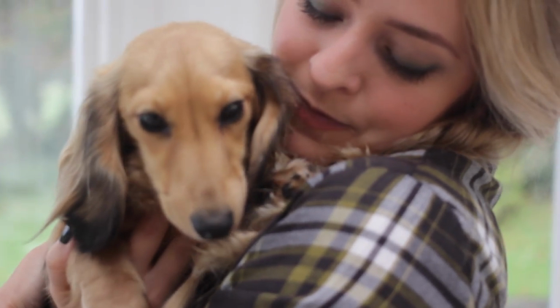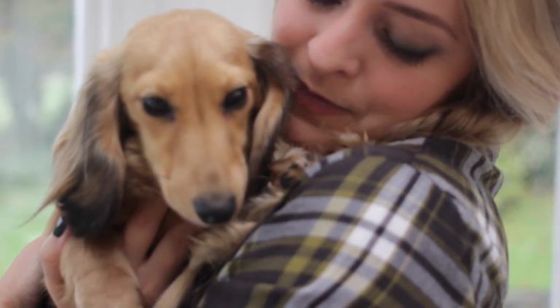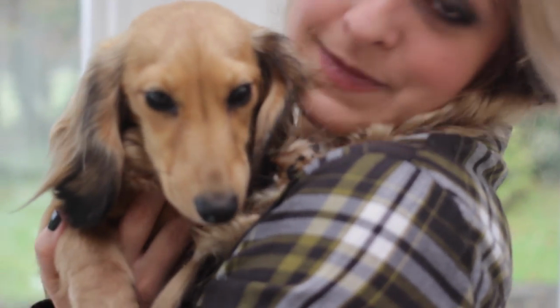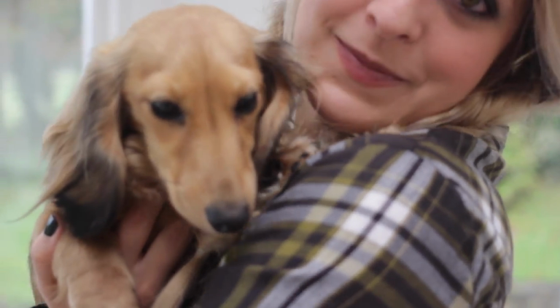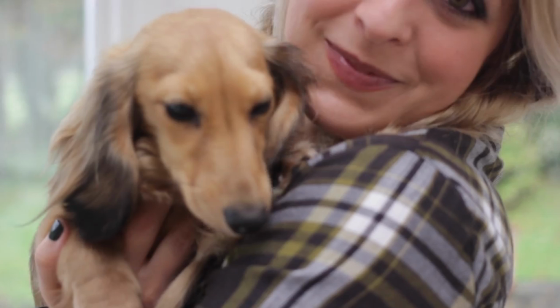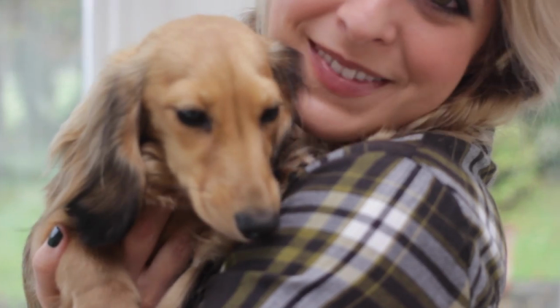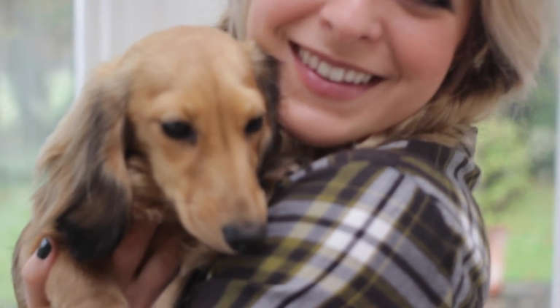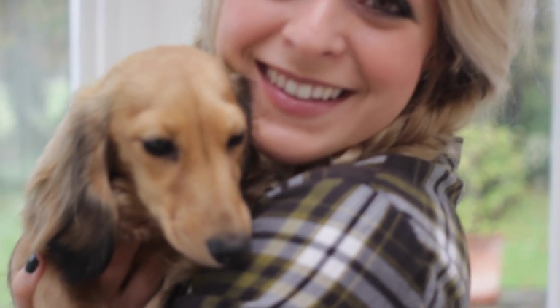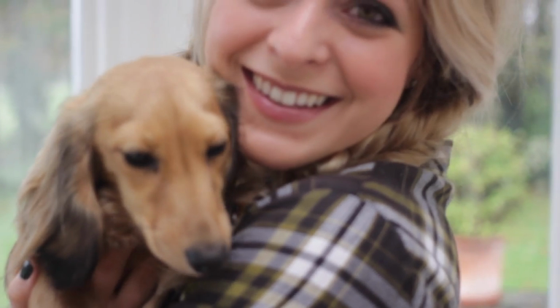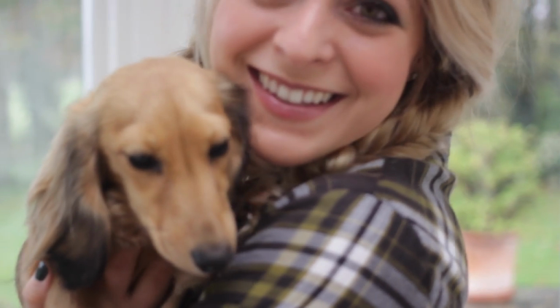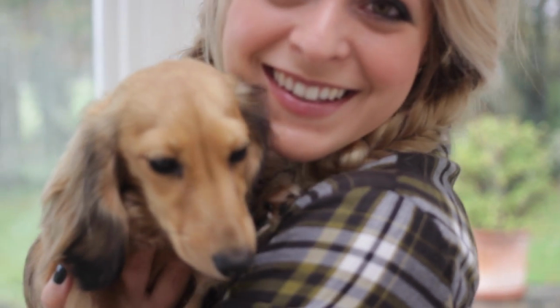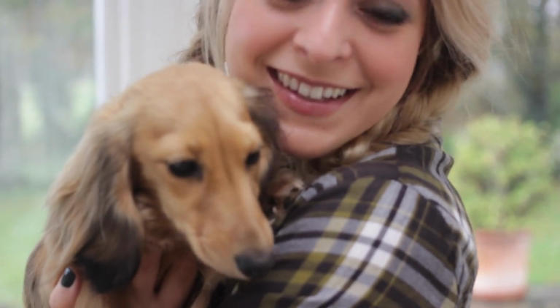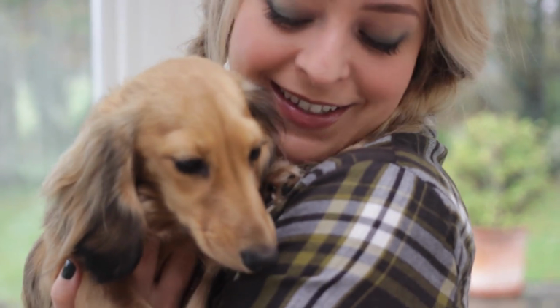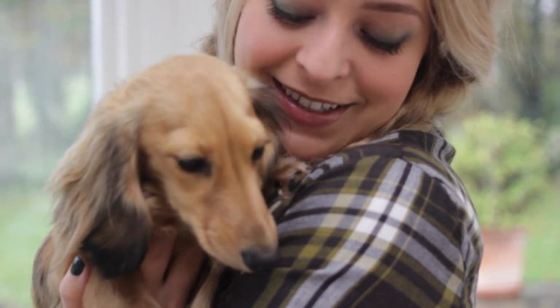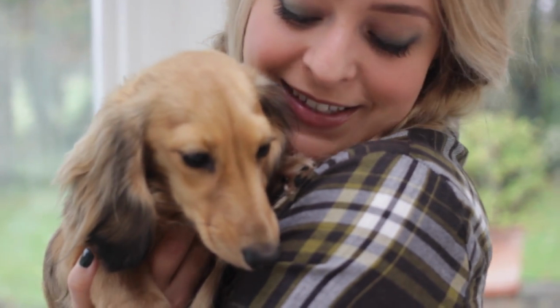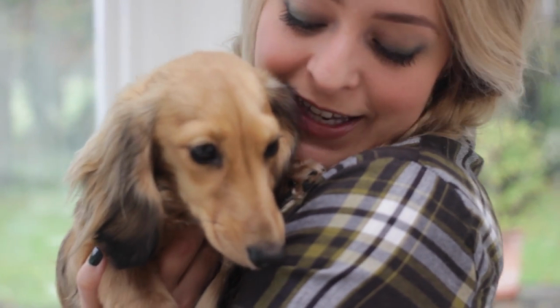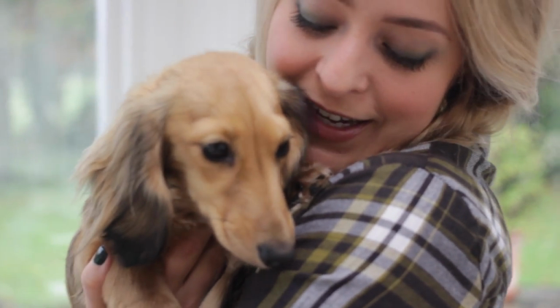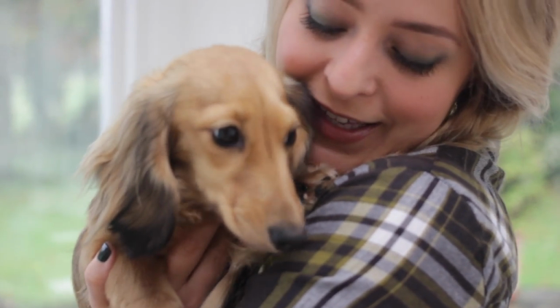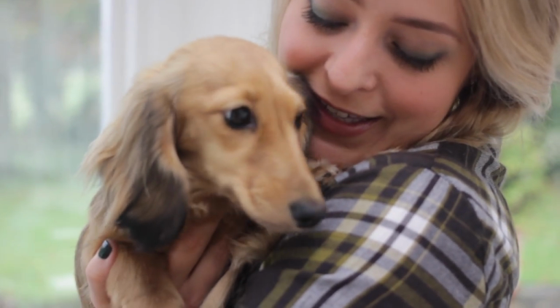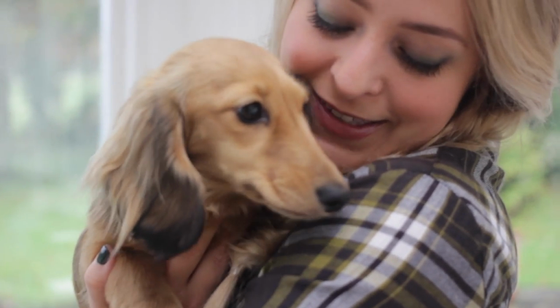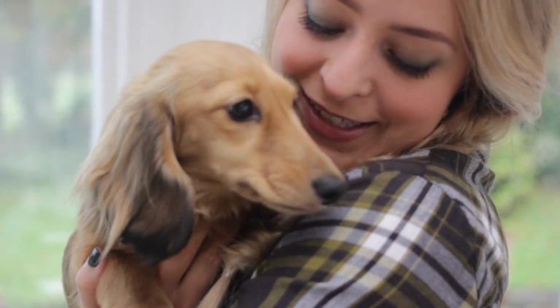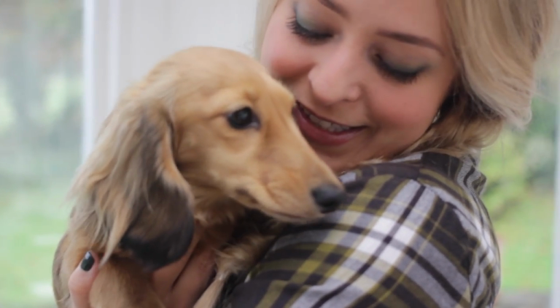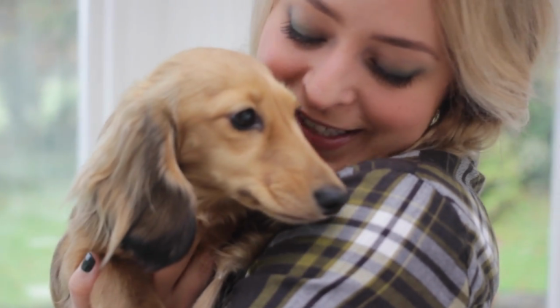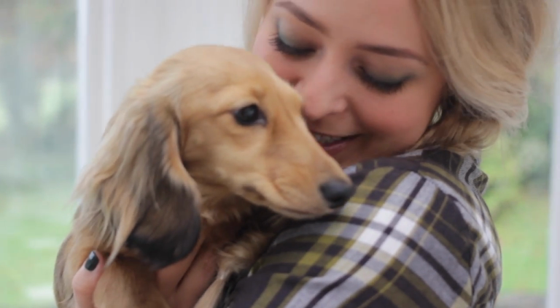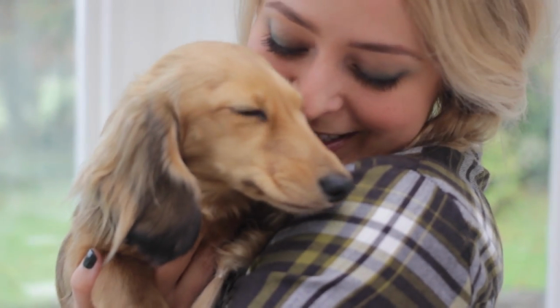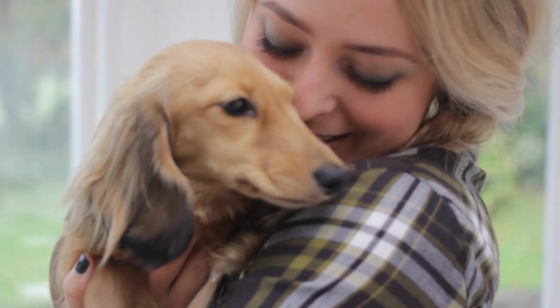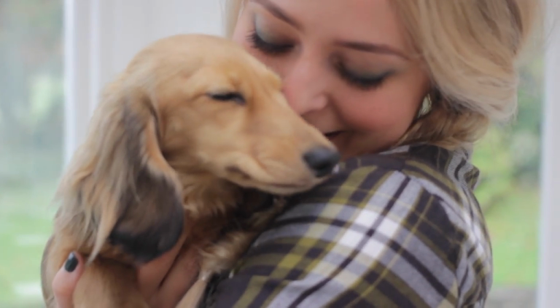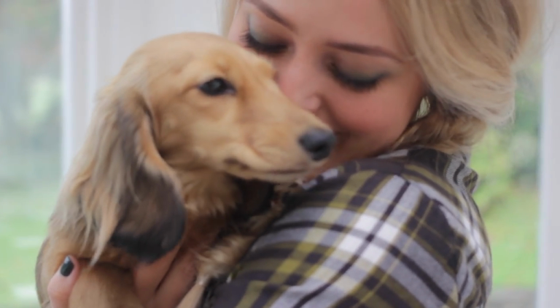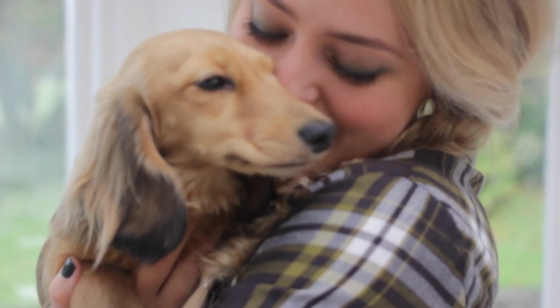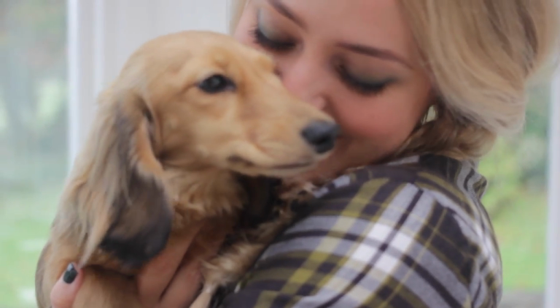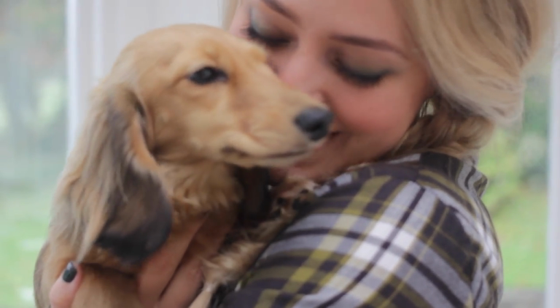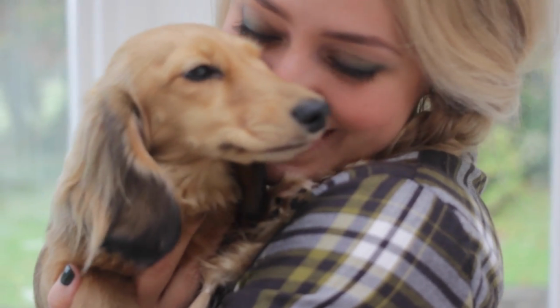I'm going to pop links to all of the products I used in this video in the info bar below, so make sure you check that out. I'll see you soon. Bye from me and Piglet!